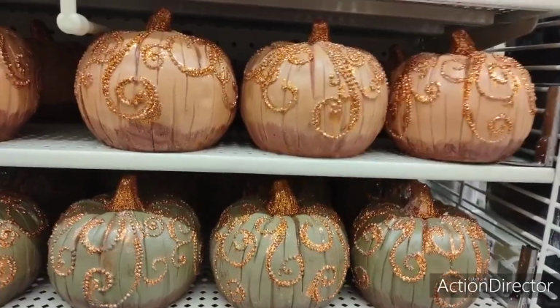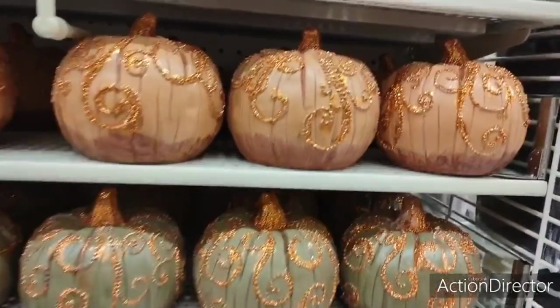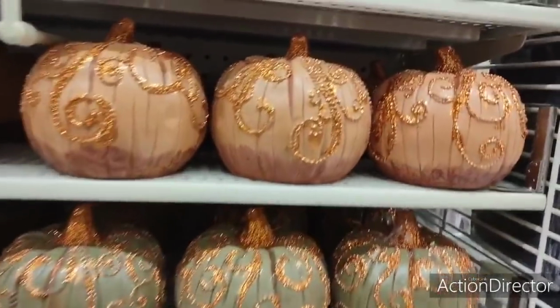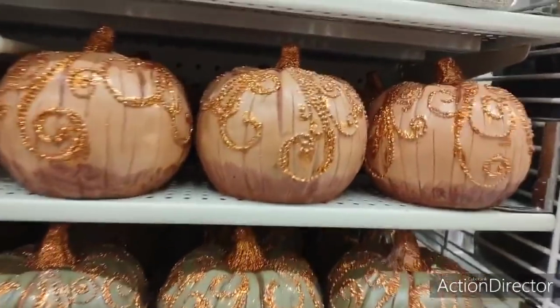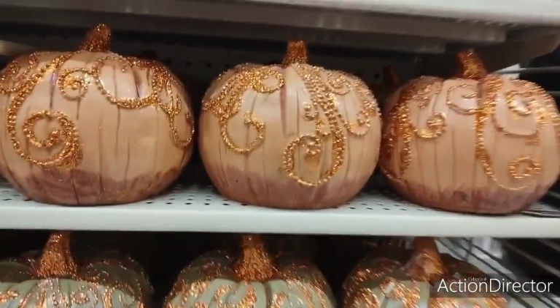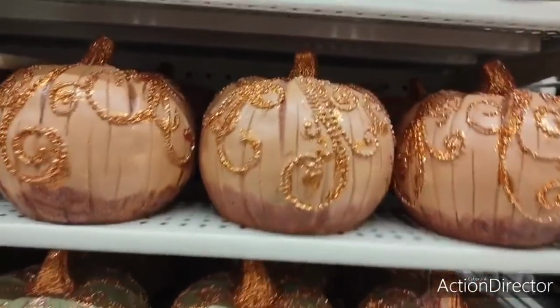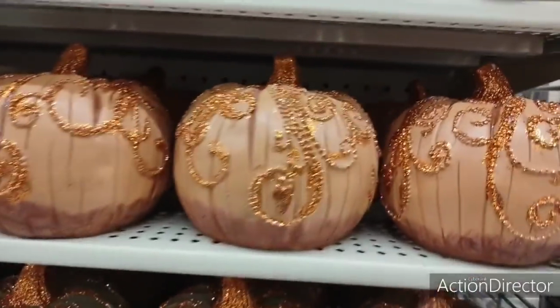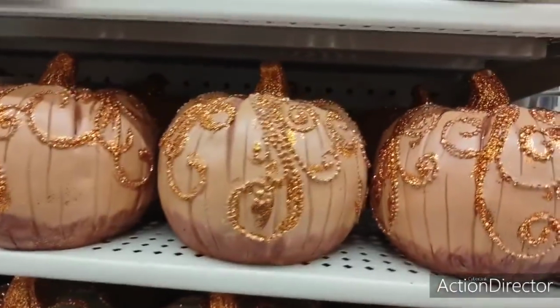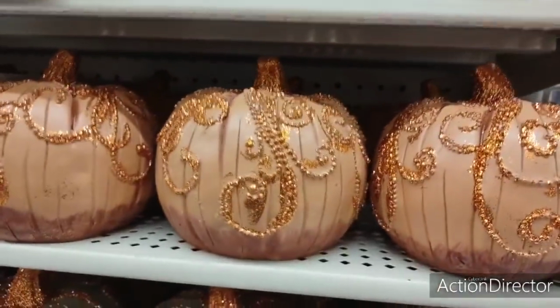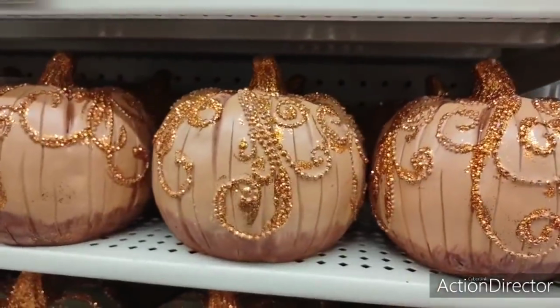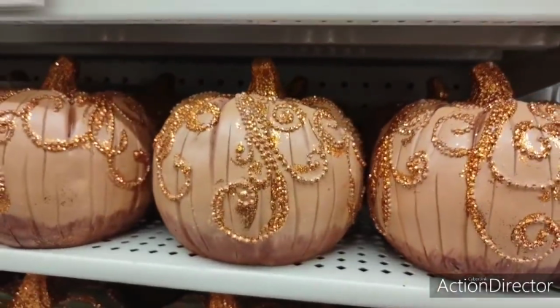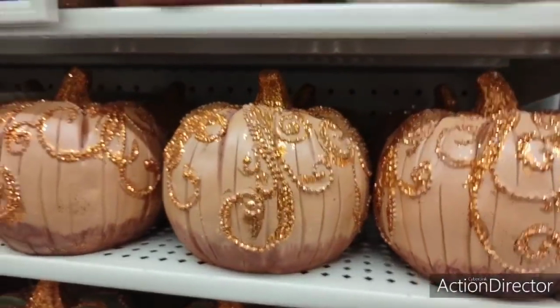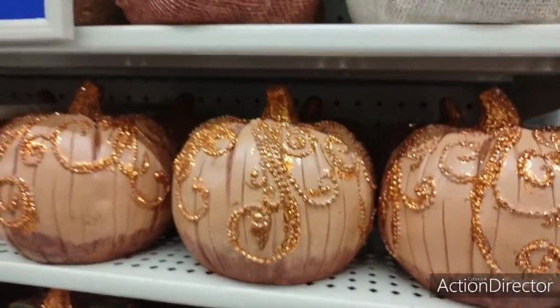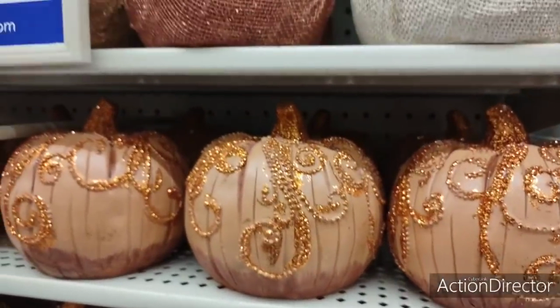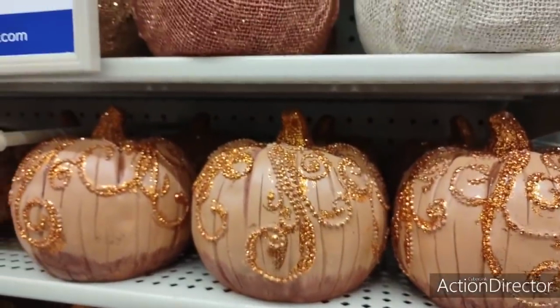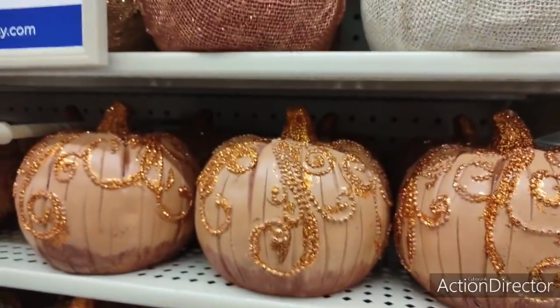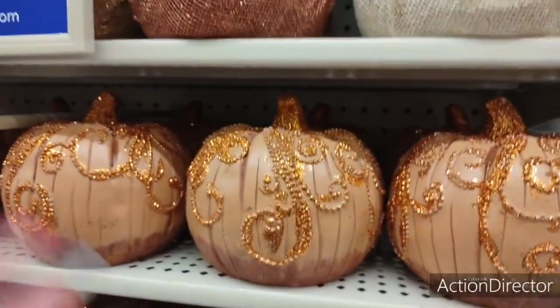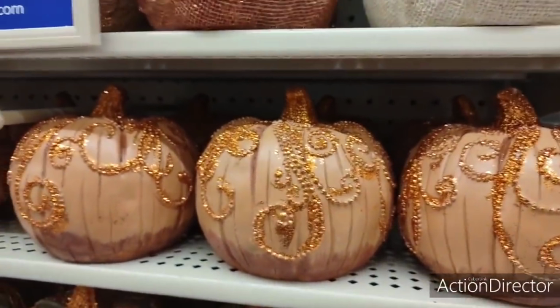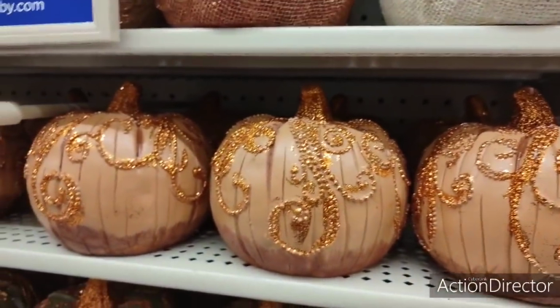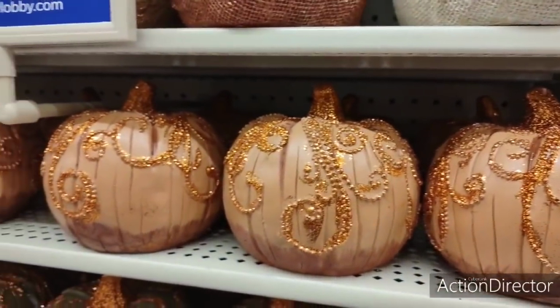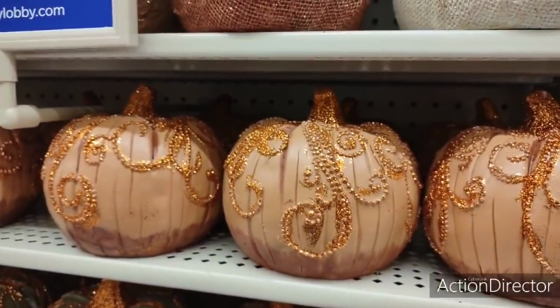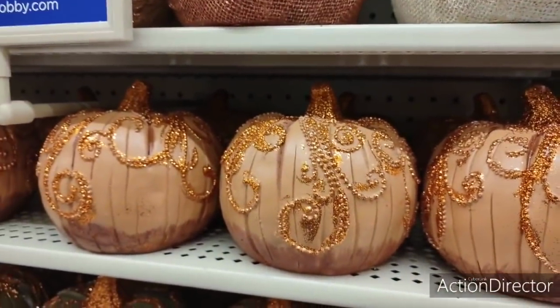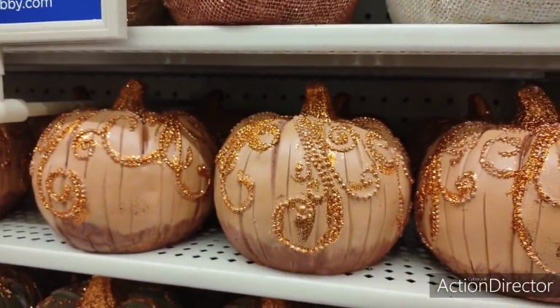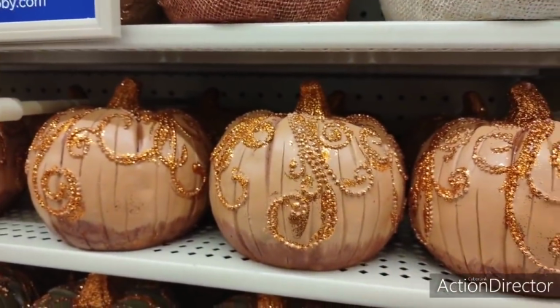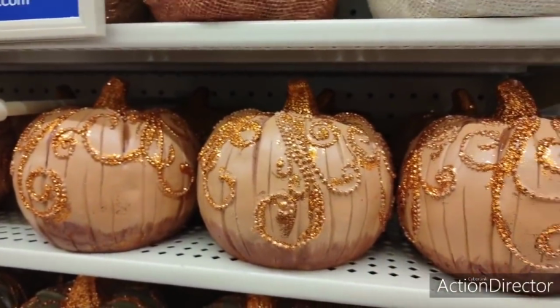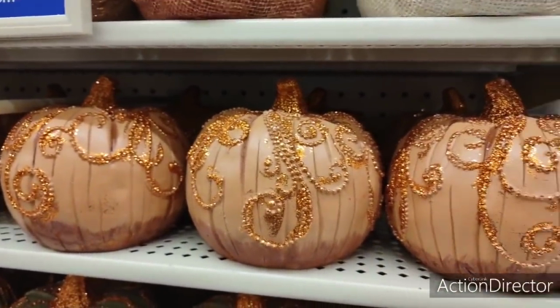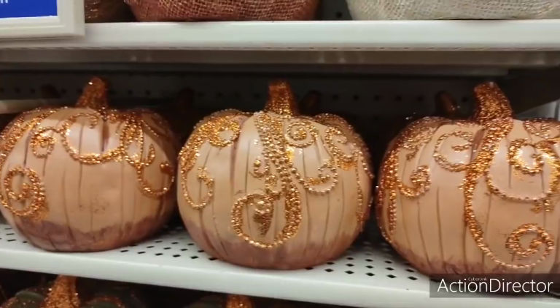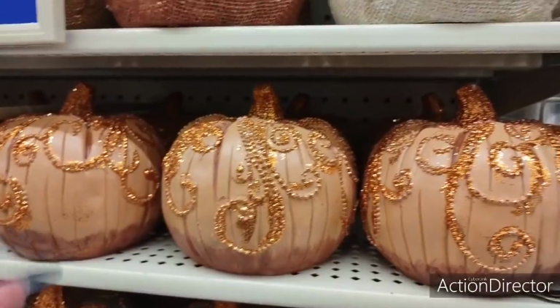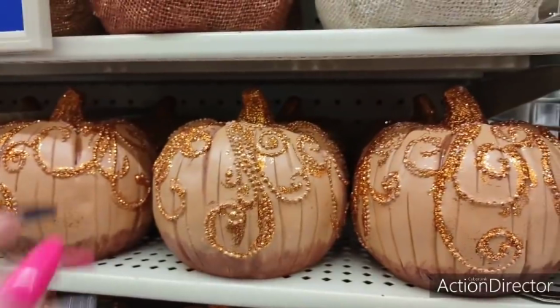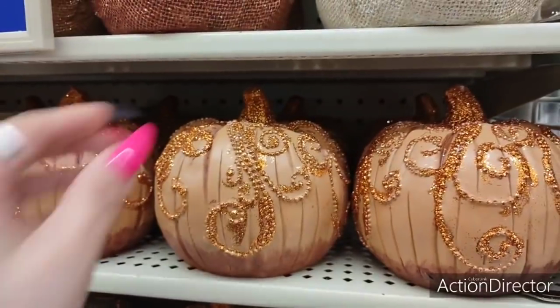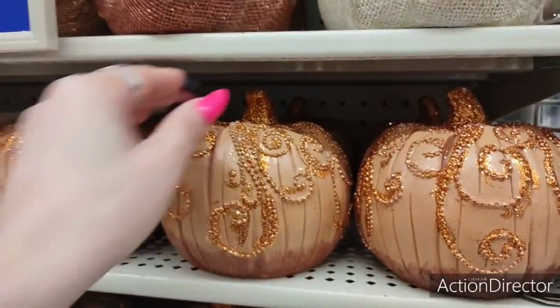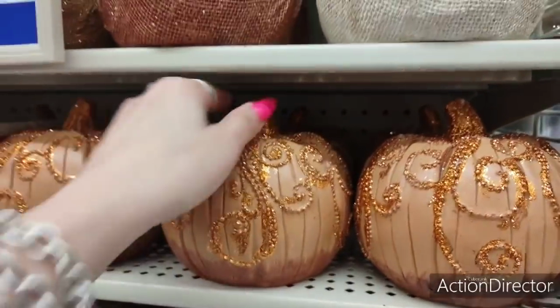Hello friends, I came to a new Hobby Lobby and fall is out, so I'm going to show what's here.